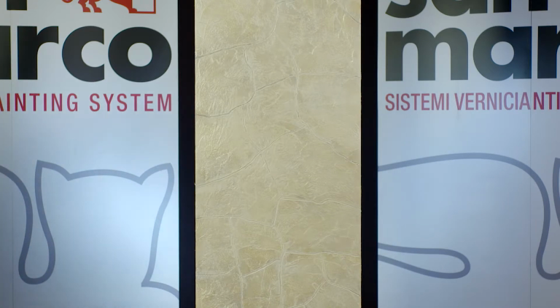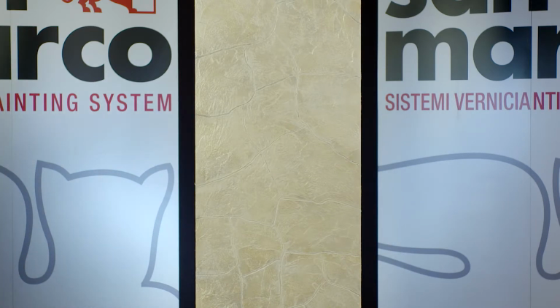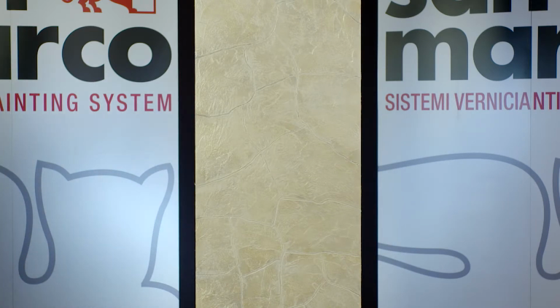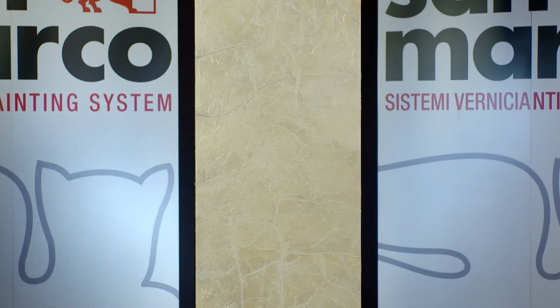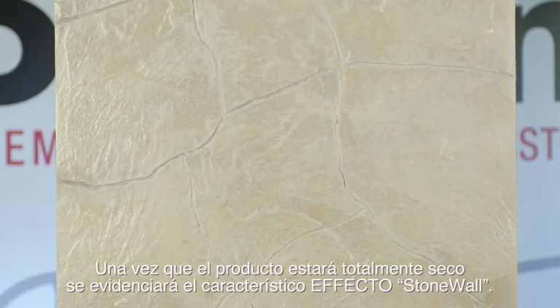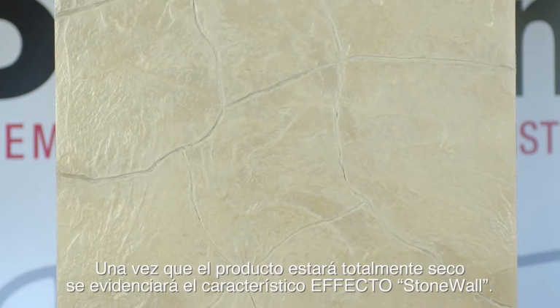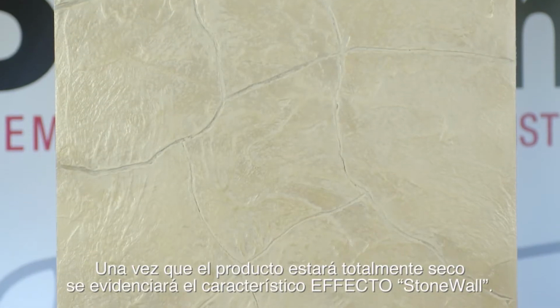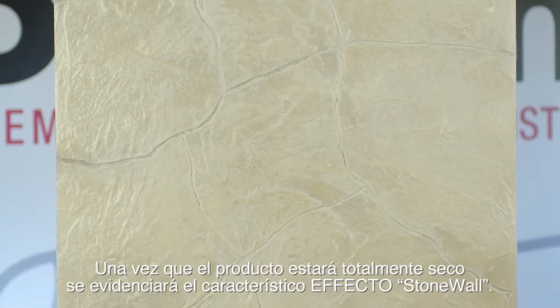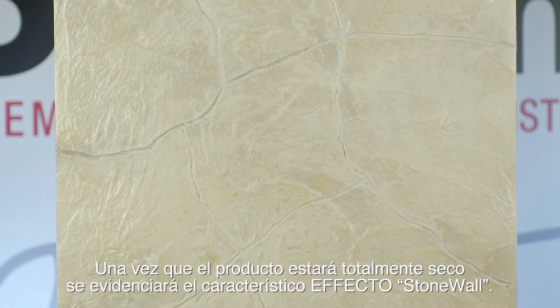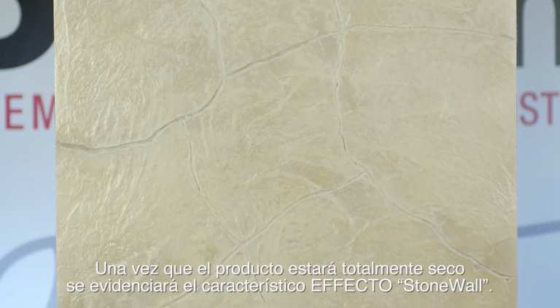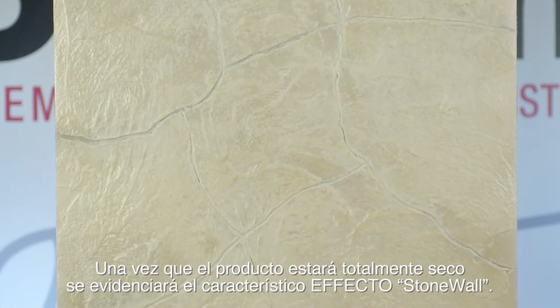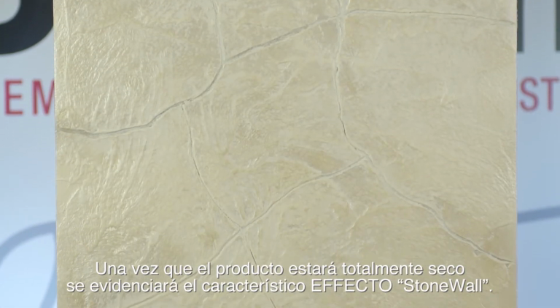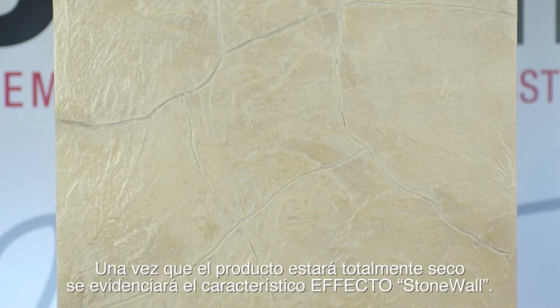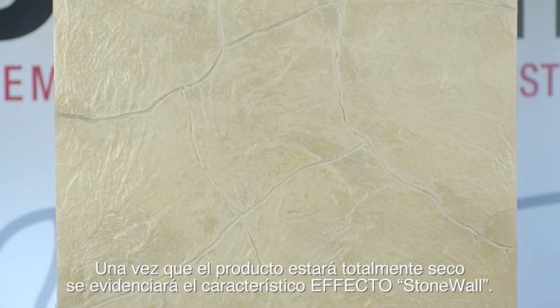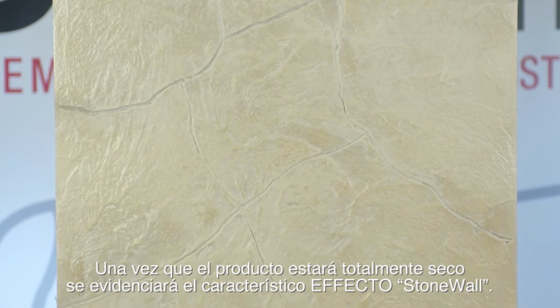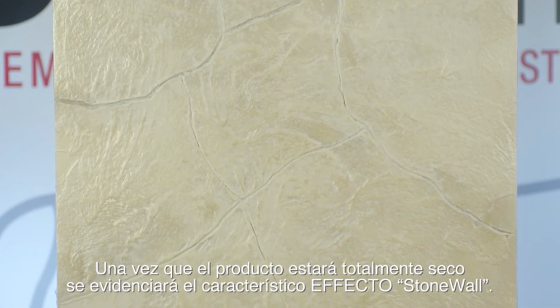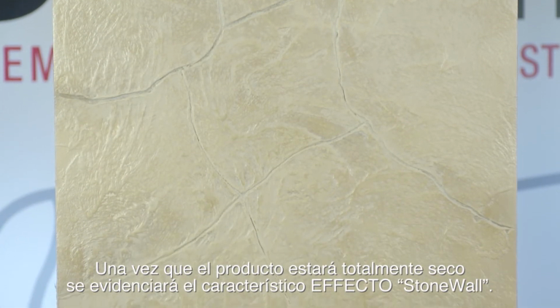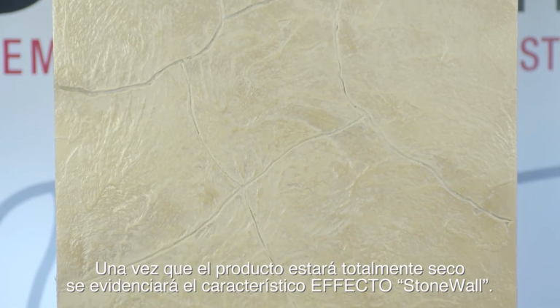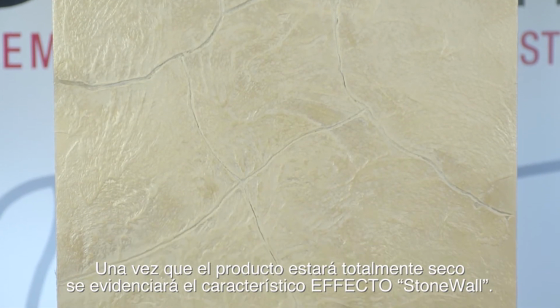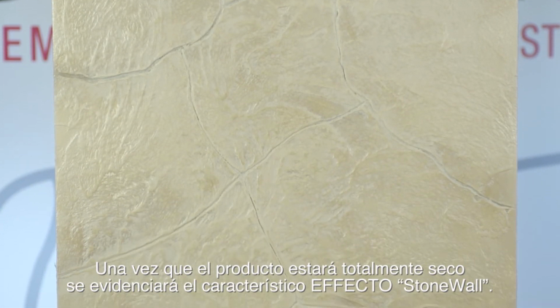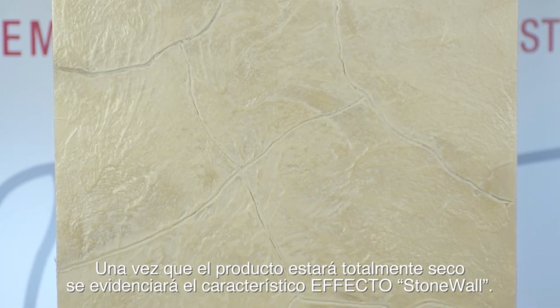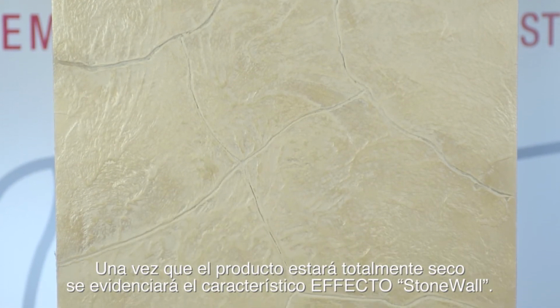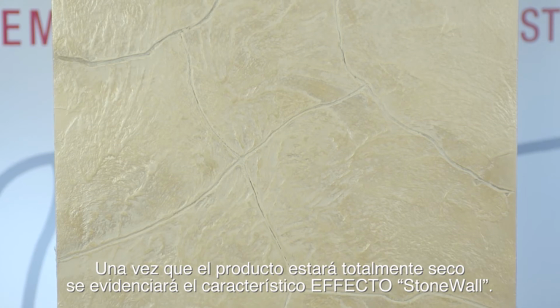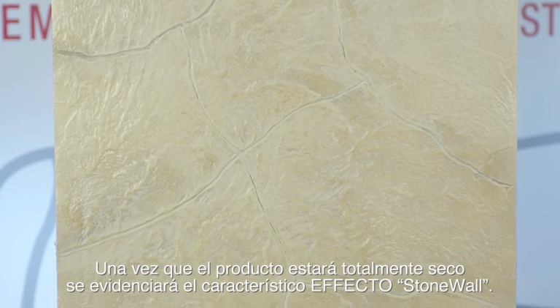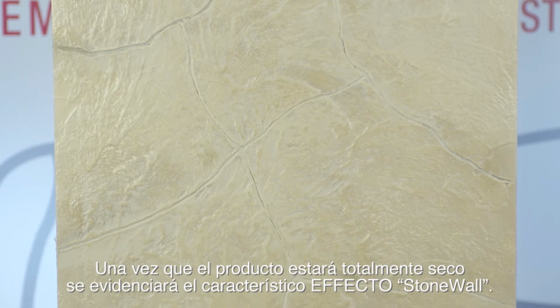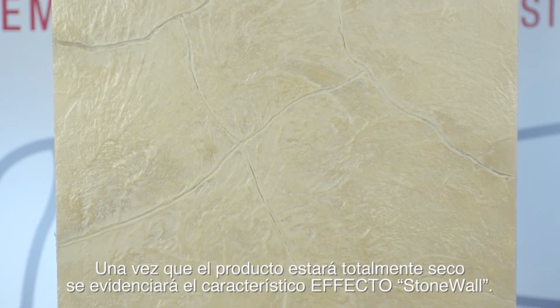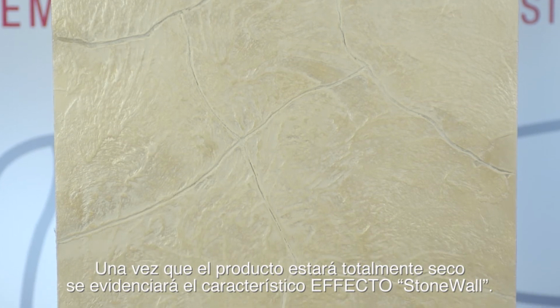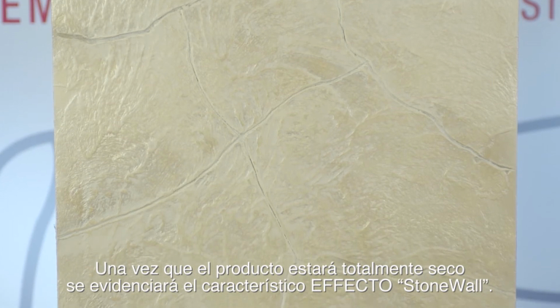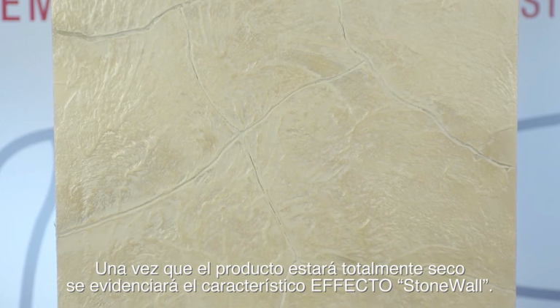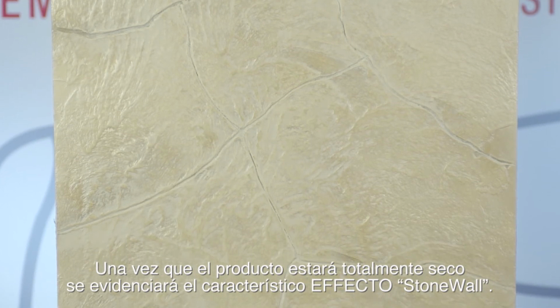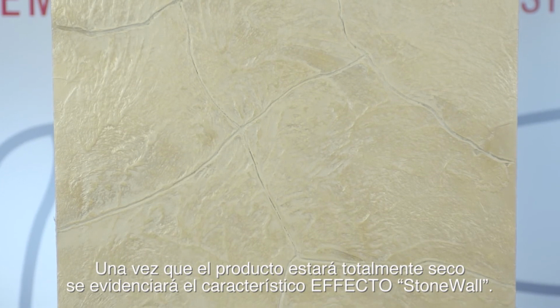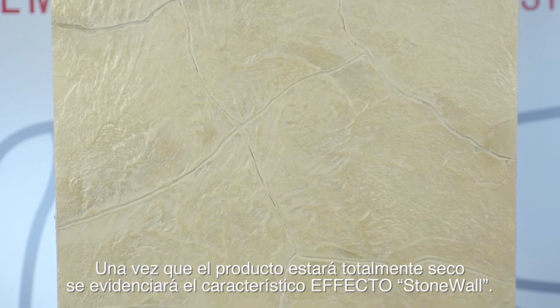Upon total drying, the characteristic Stonehenge effect will be highlighted.